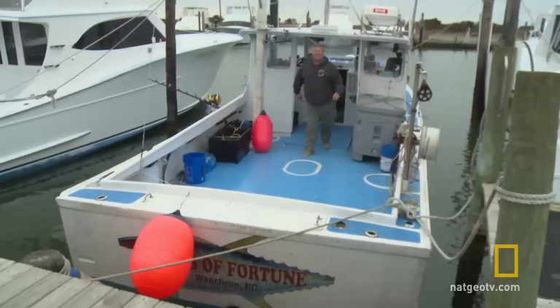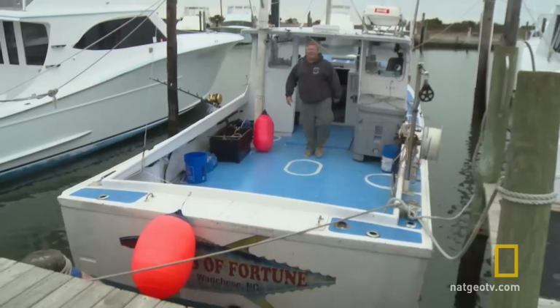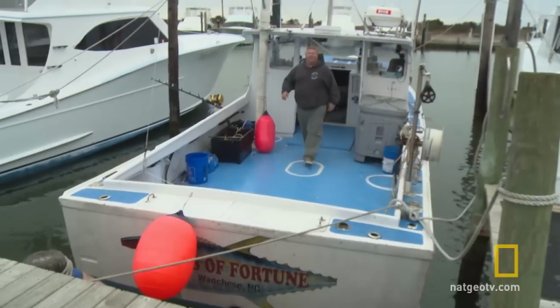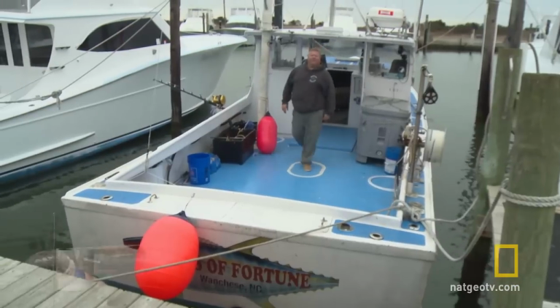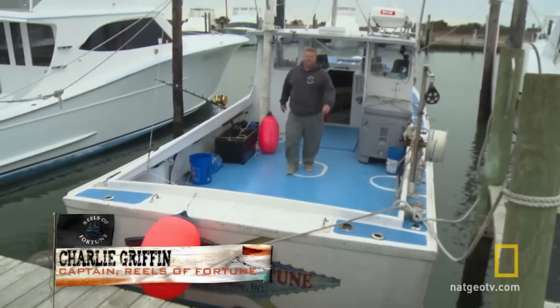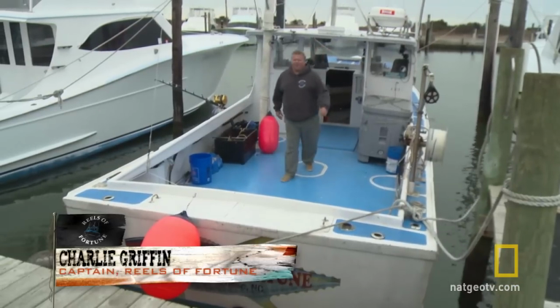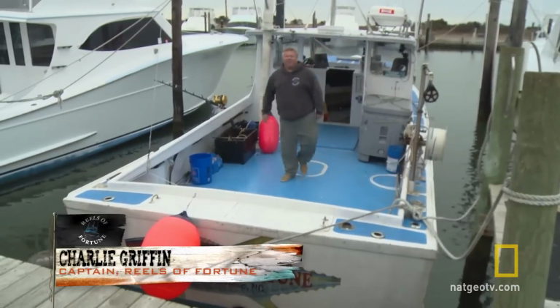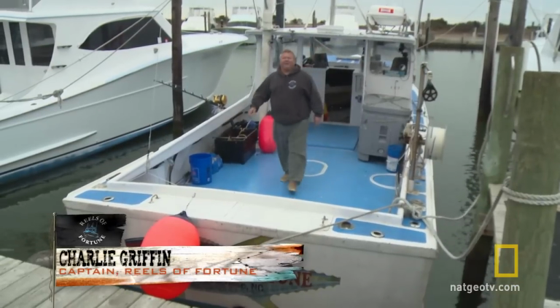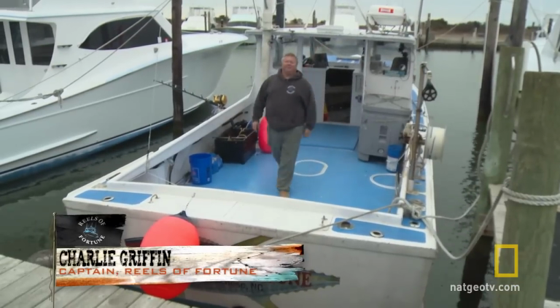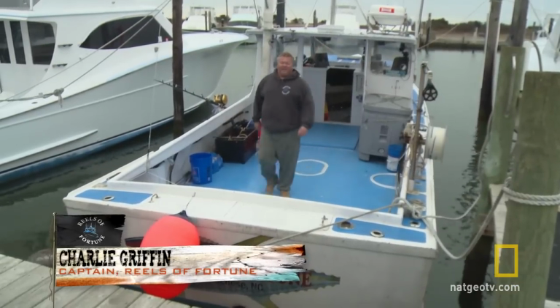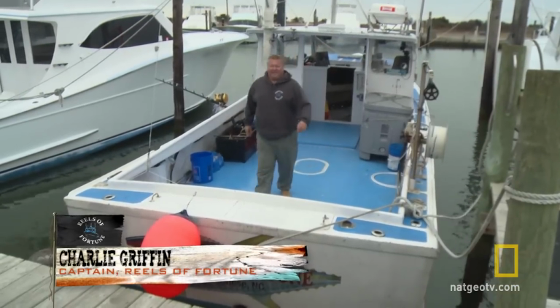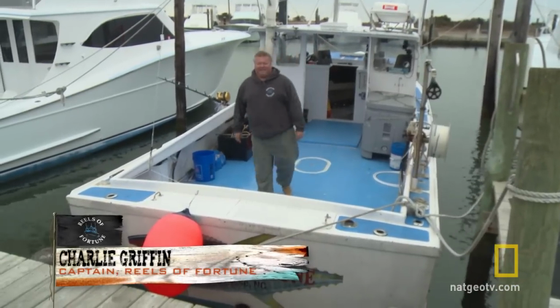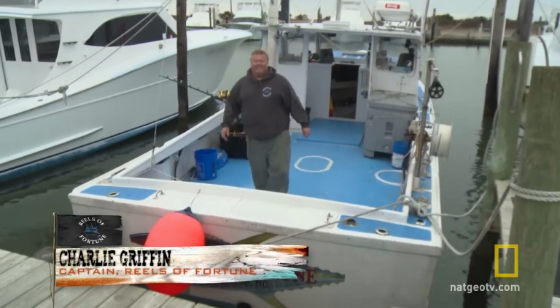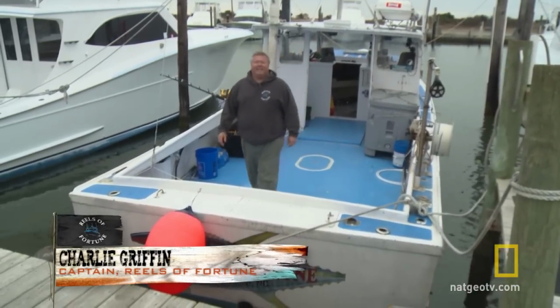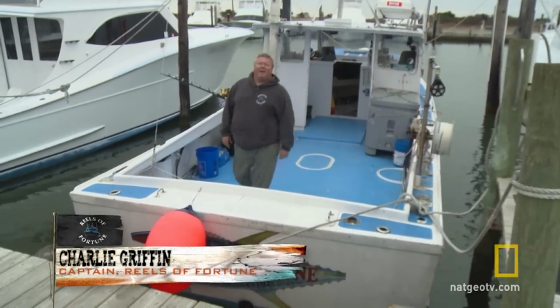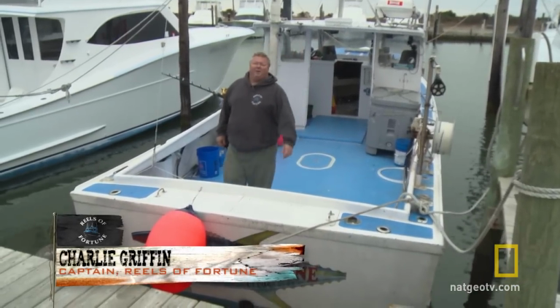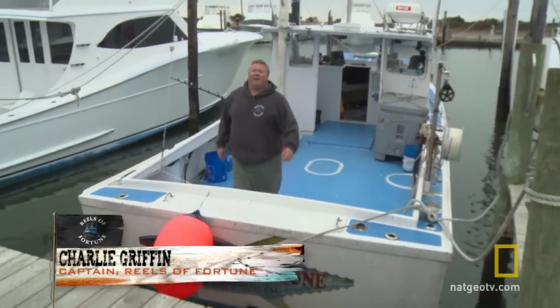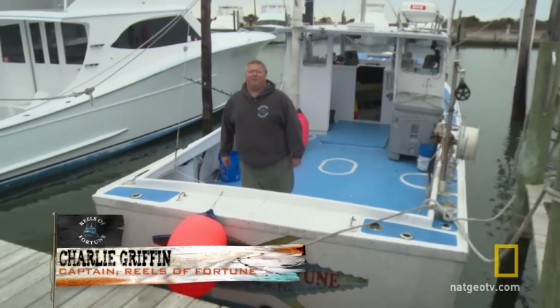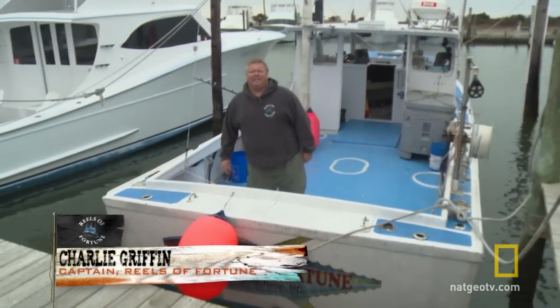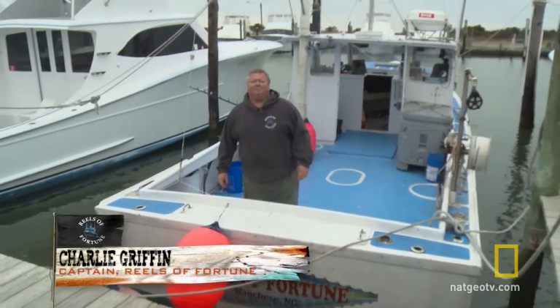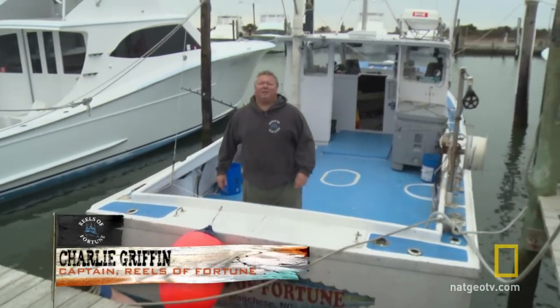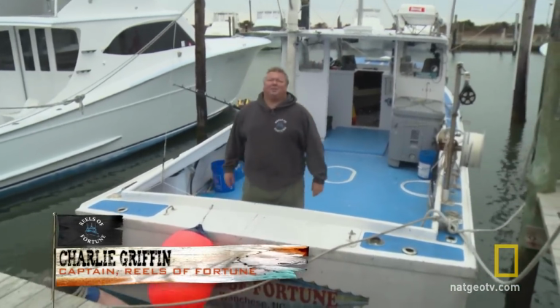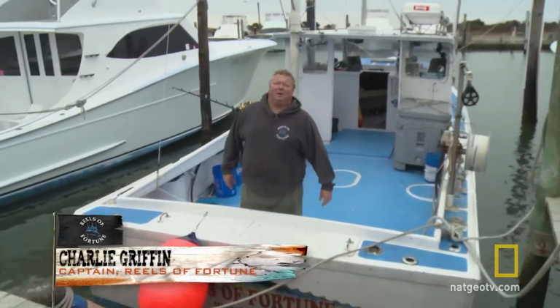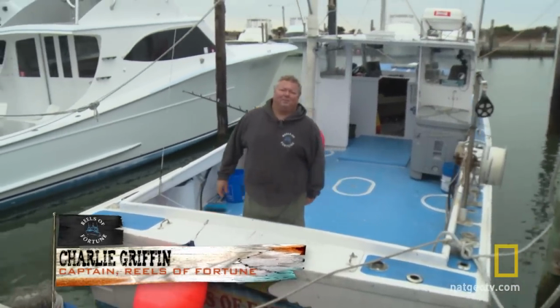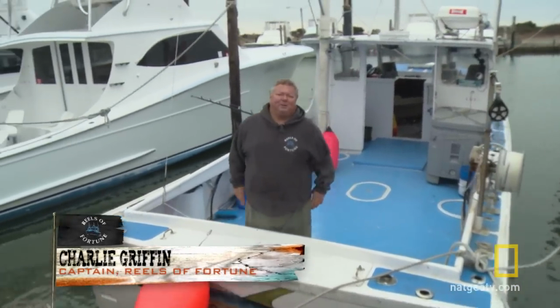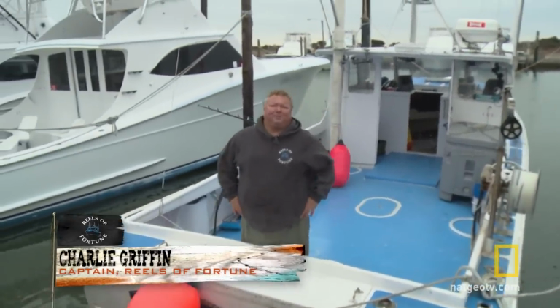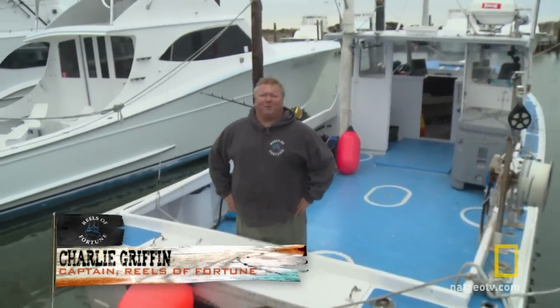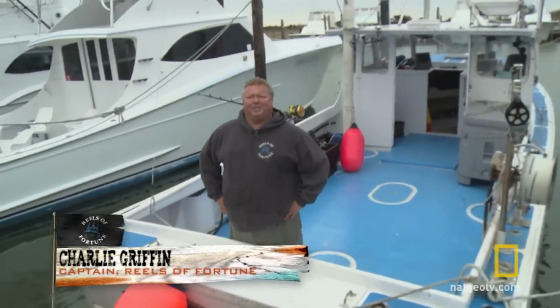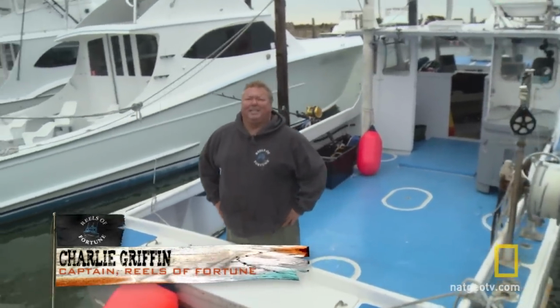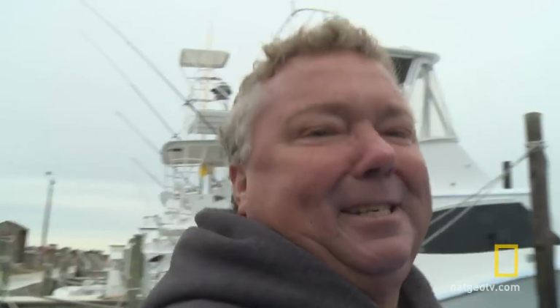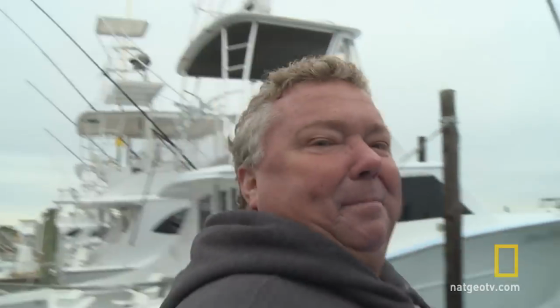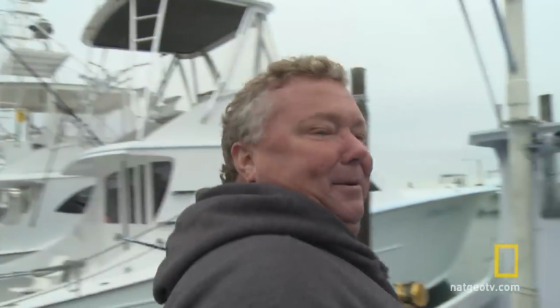Hello, I'm Tarly Griffin. I own and operate this monster boat, Reels of Fortune. This is my boat.